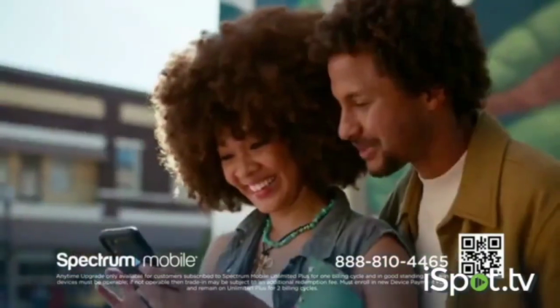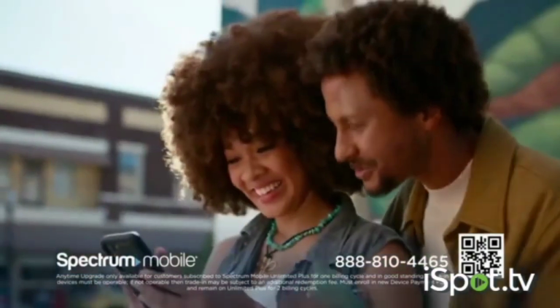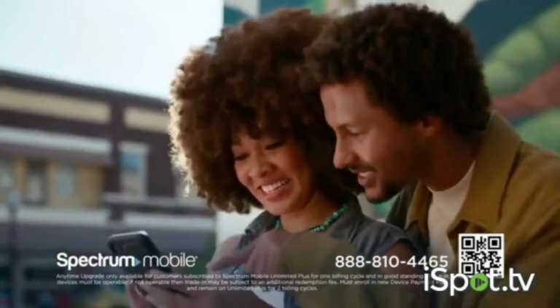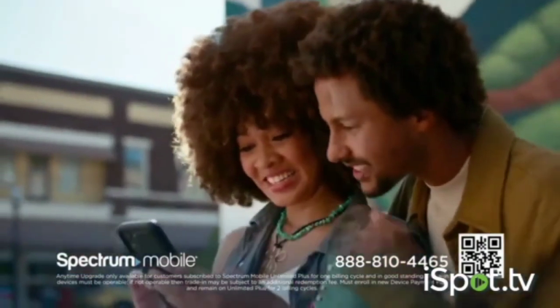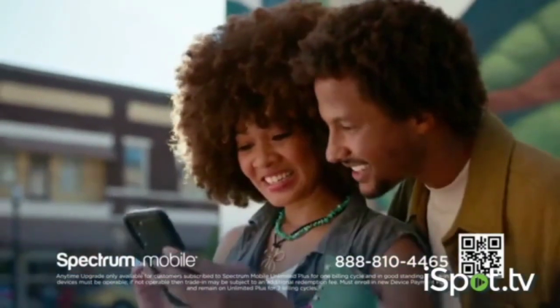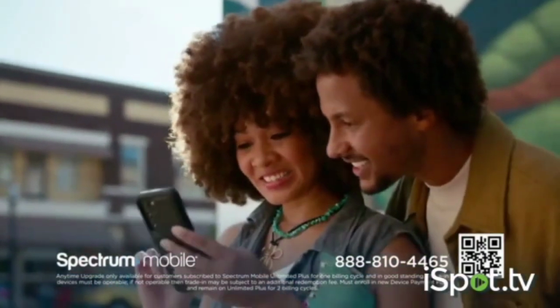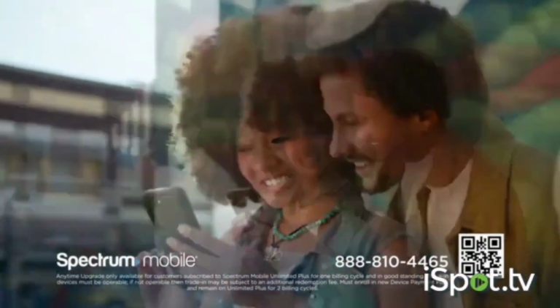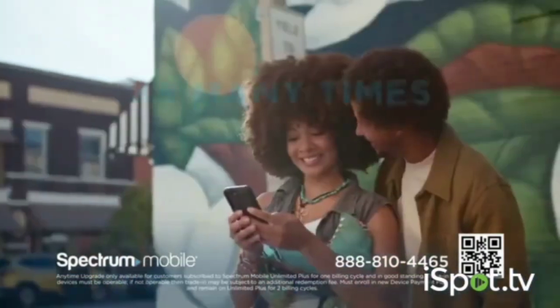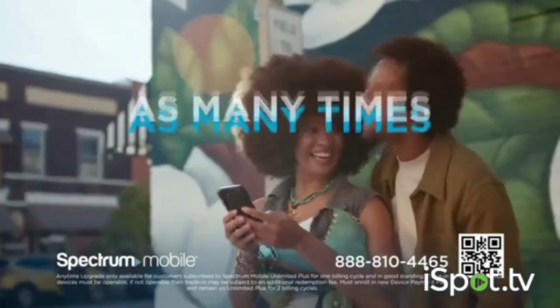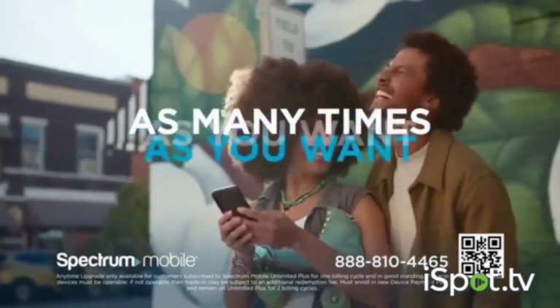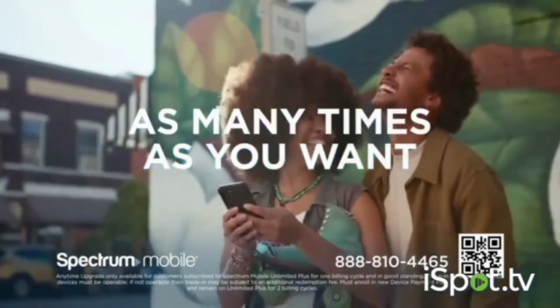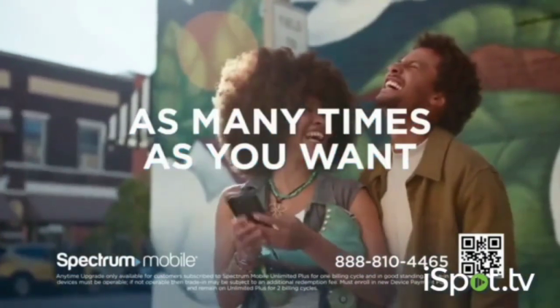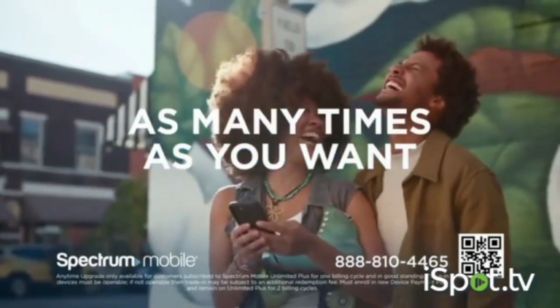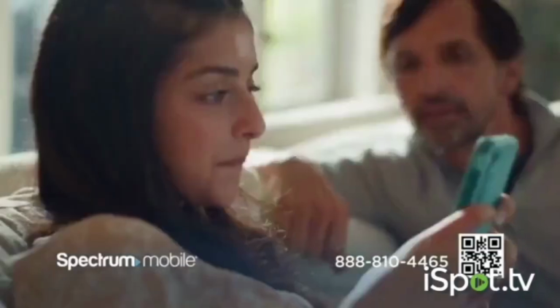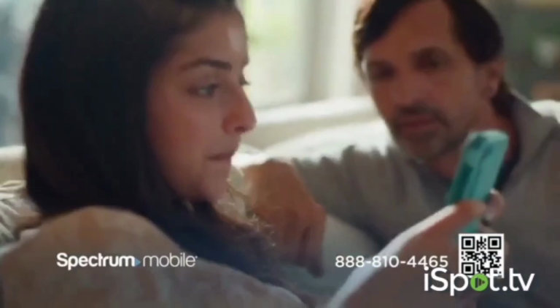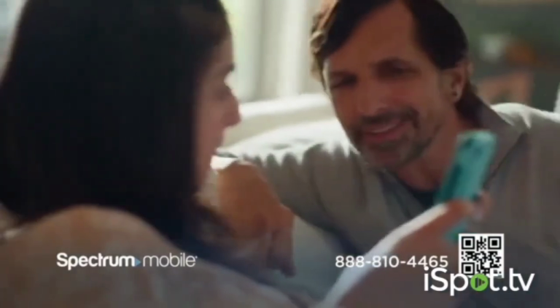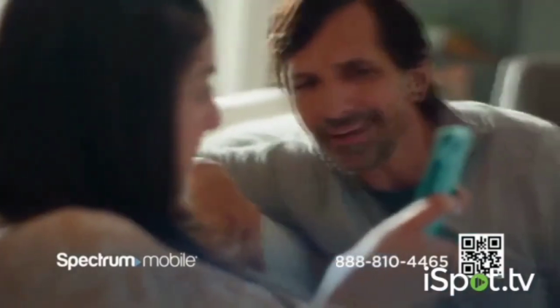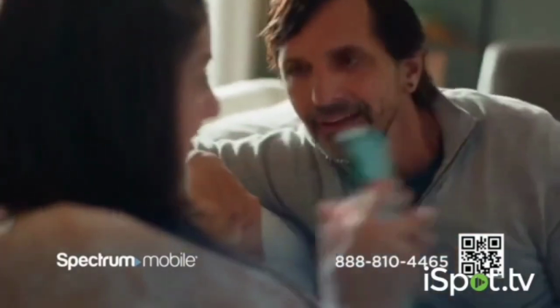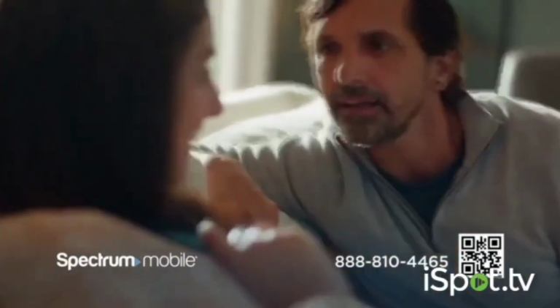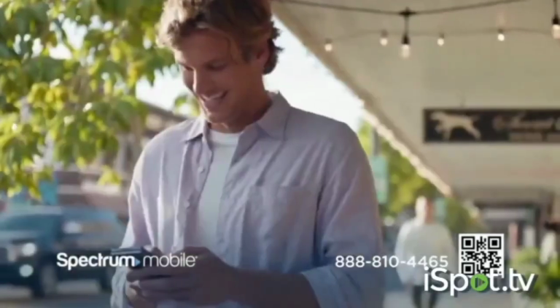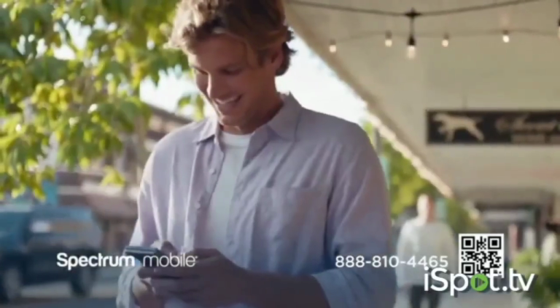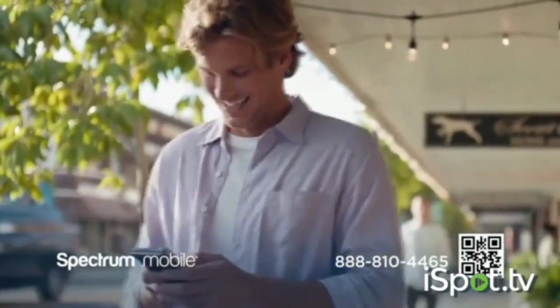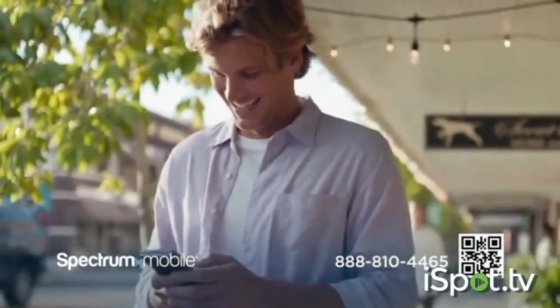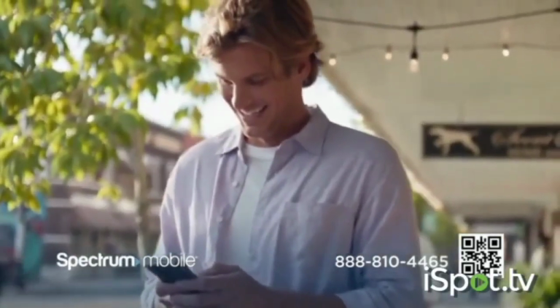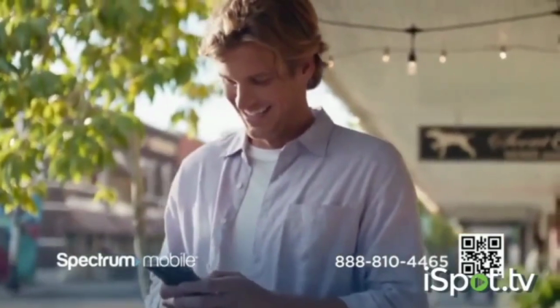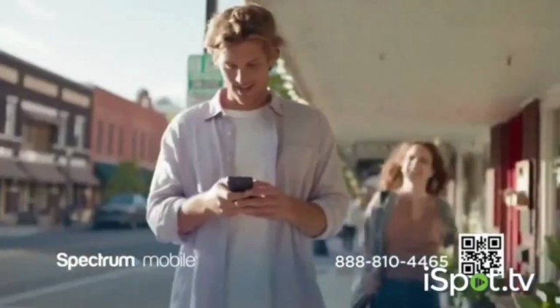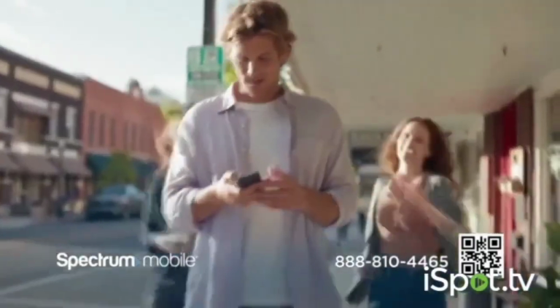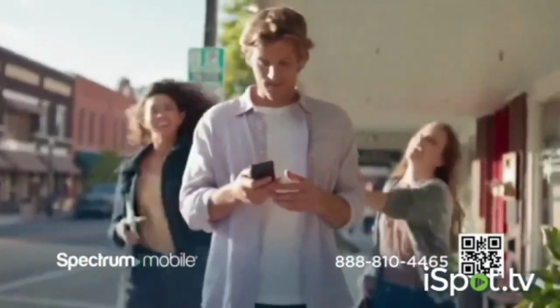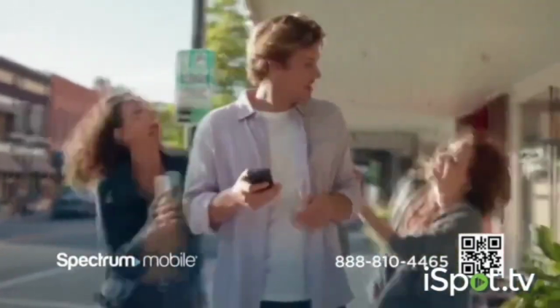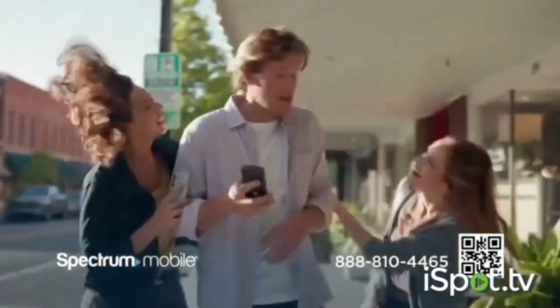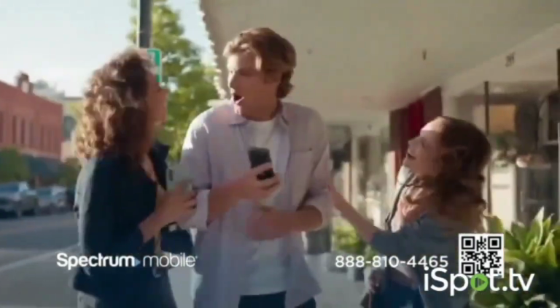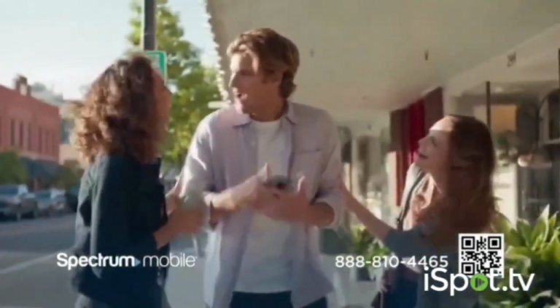Upgrade your phone anytime you want, as many times as you want, for any reason. No matter what you owe on your current phone, we've got you covered.